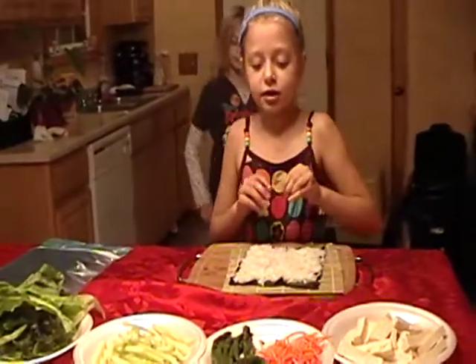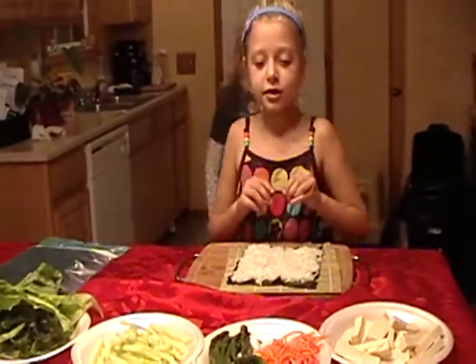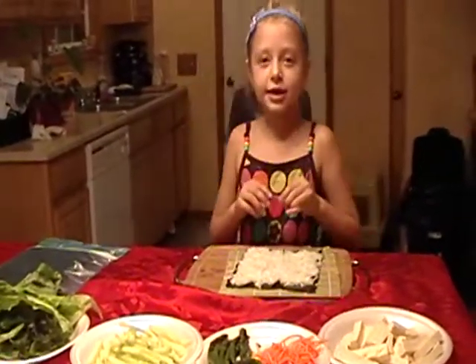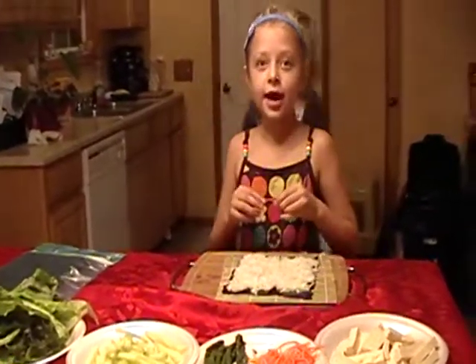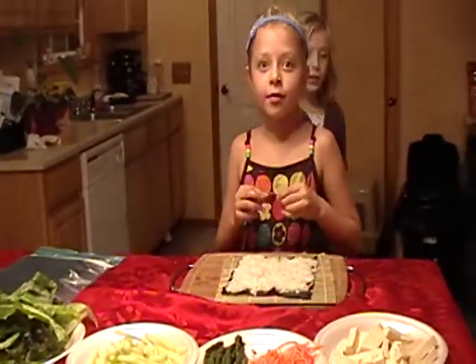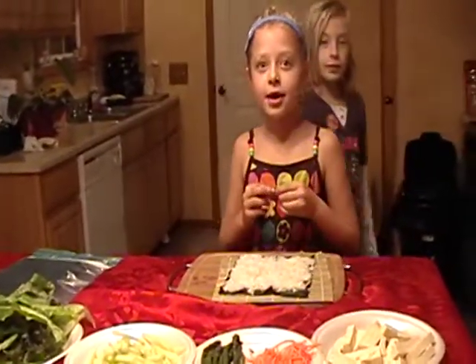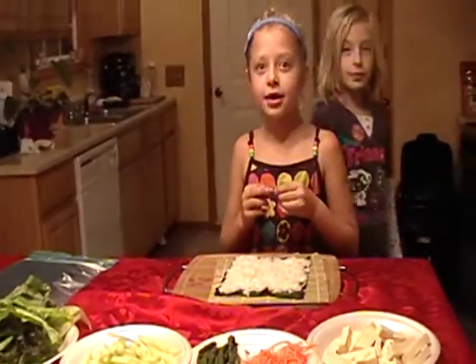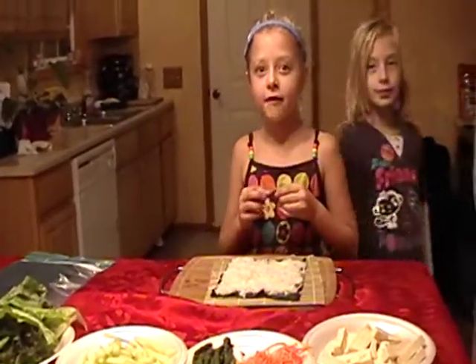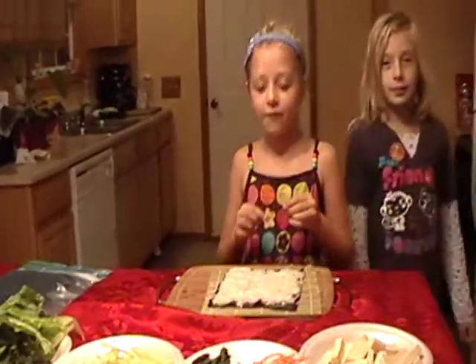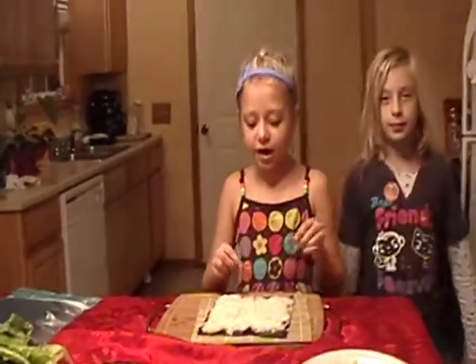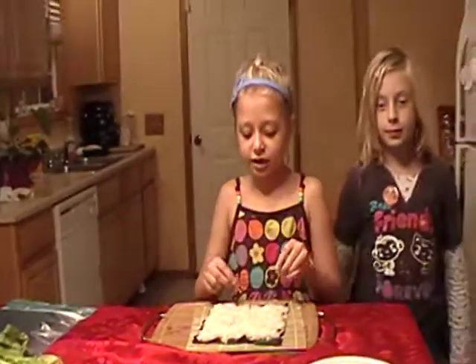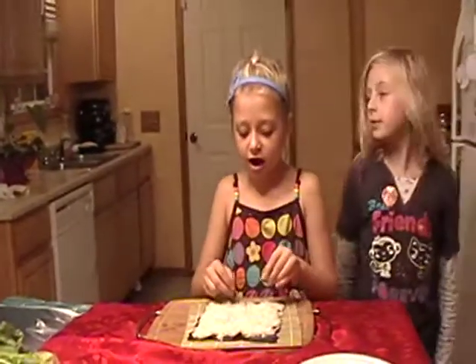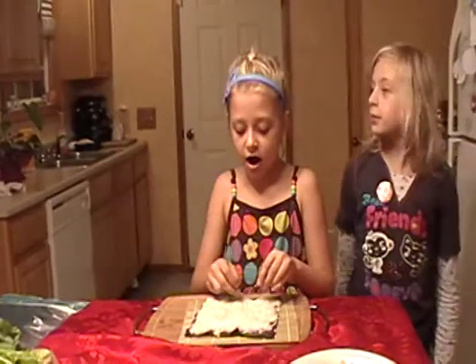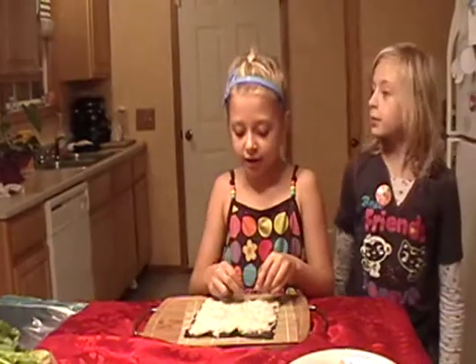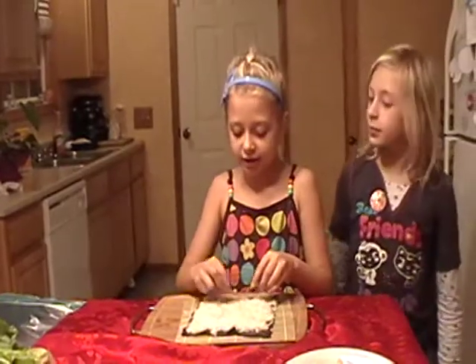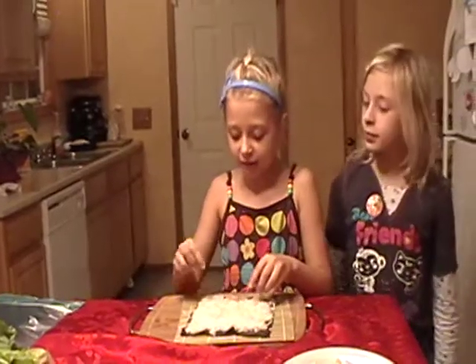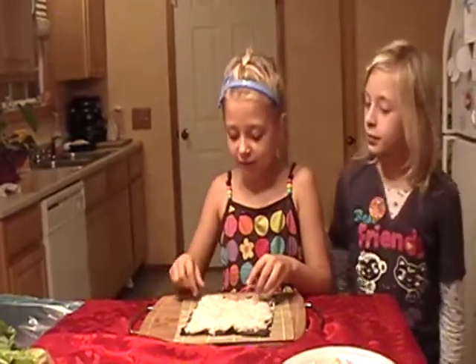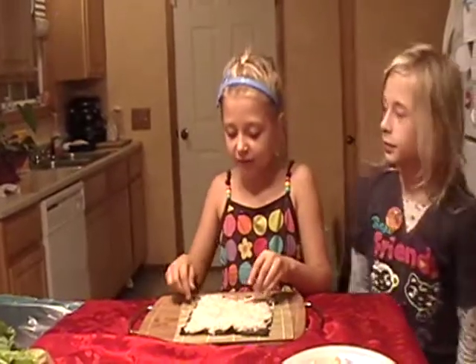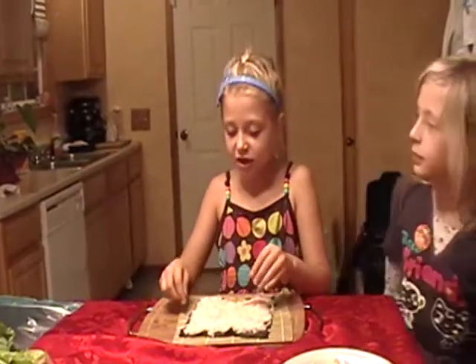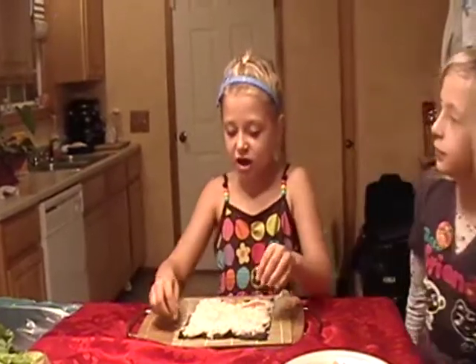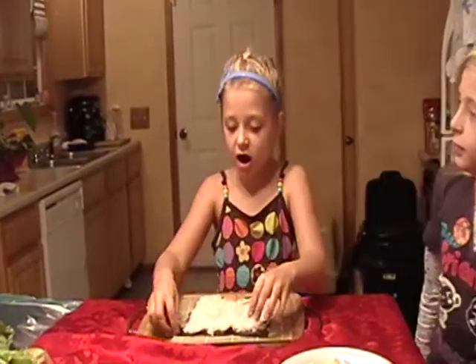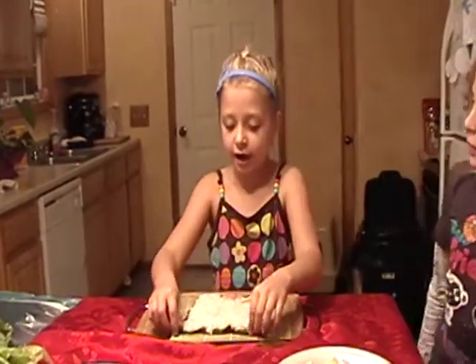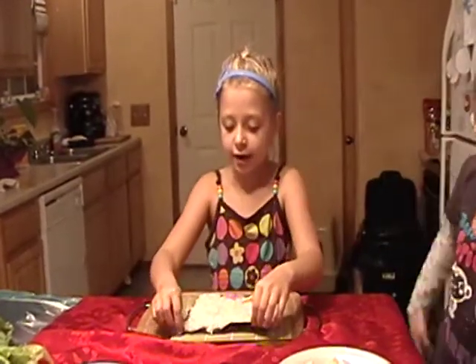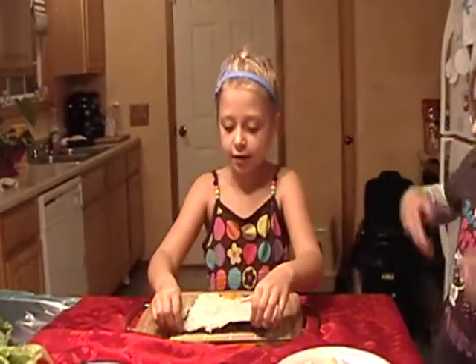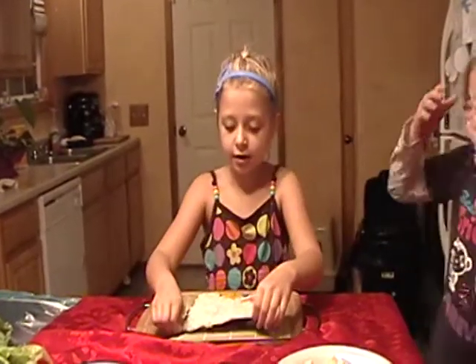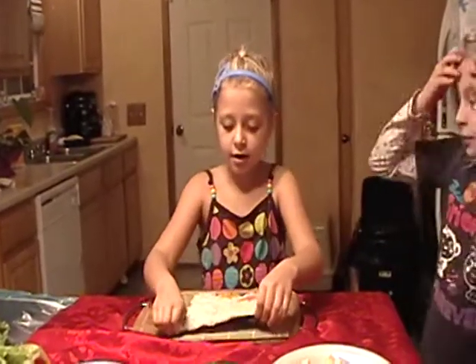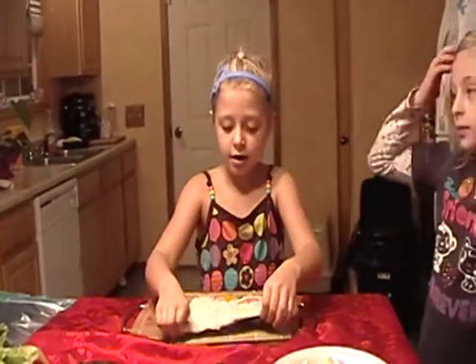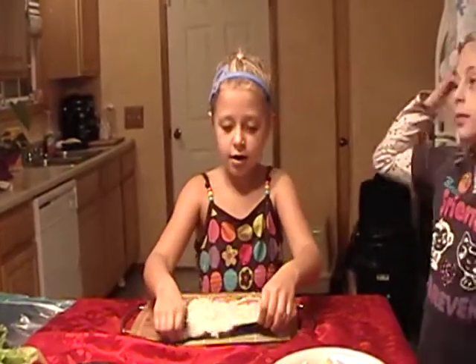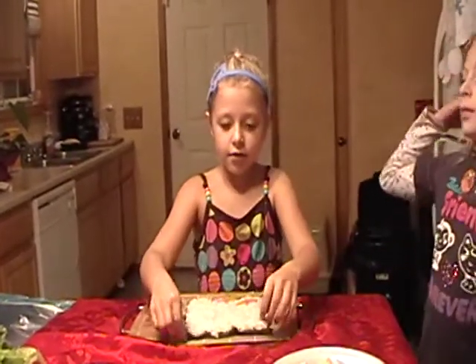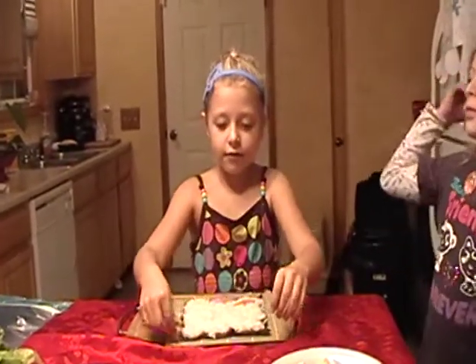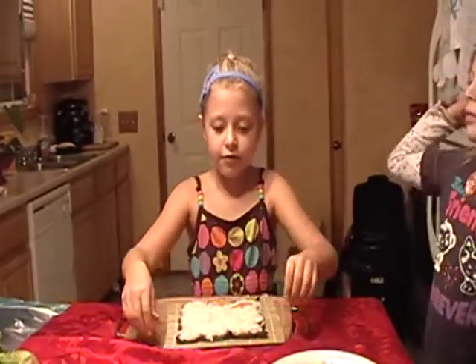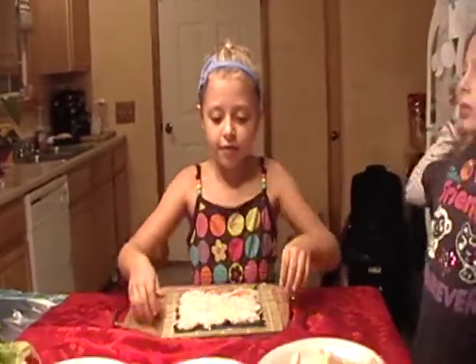Today we're making a veggie kind instead of the fish kind.